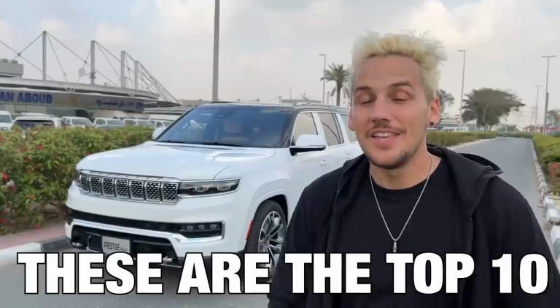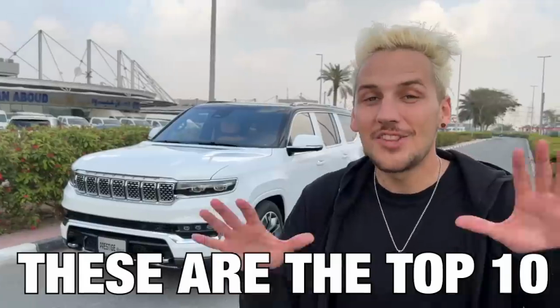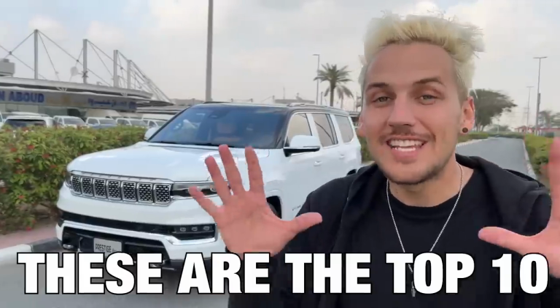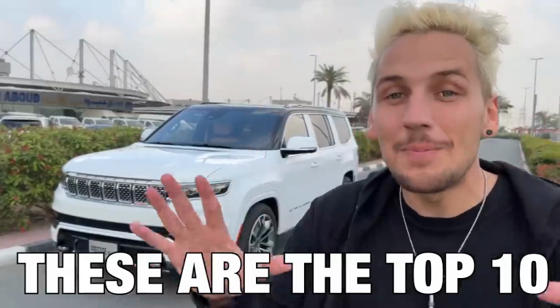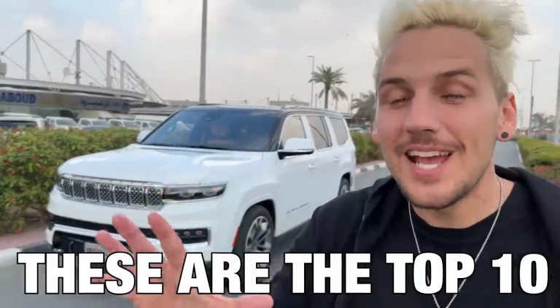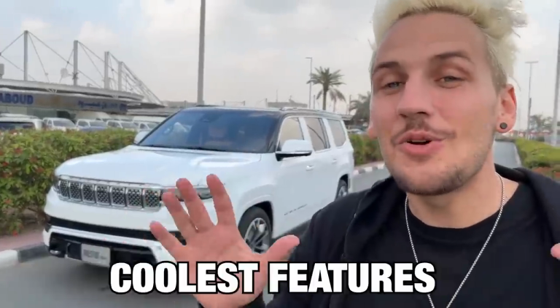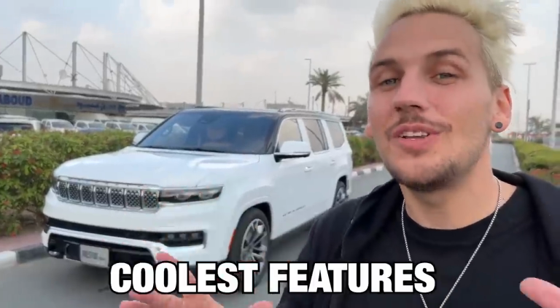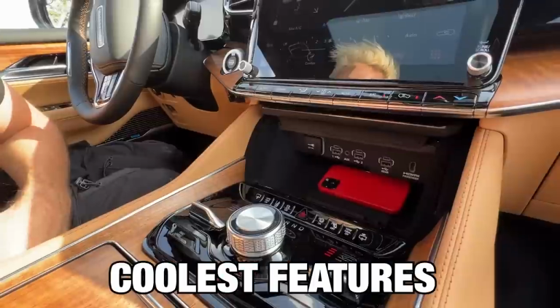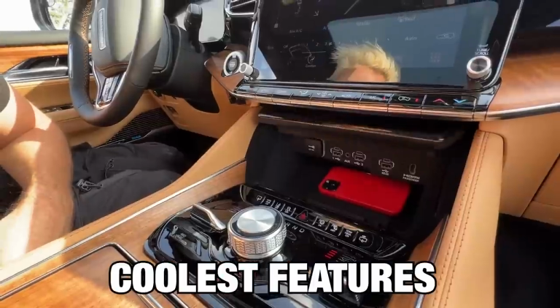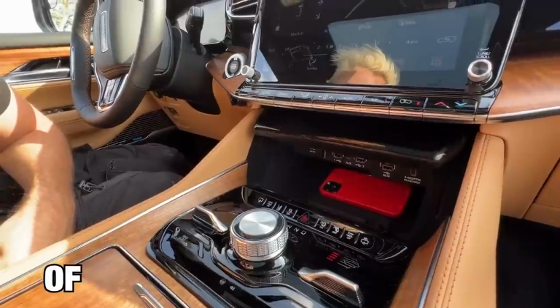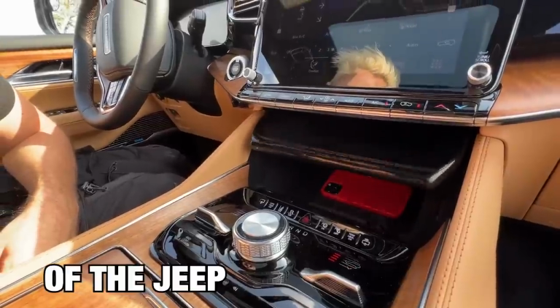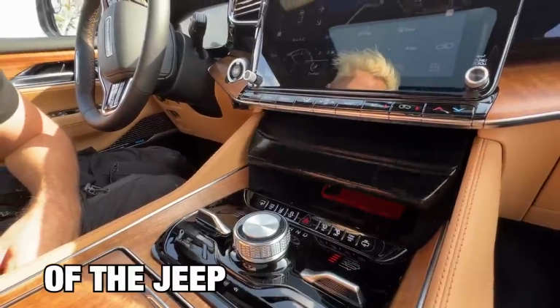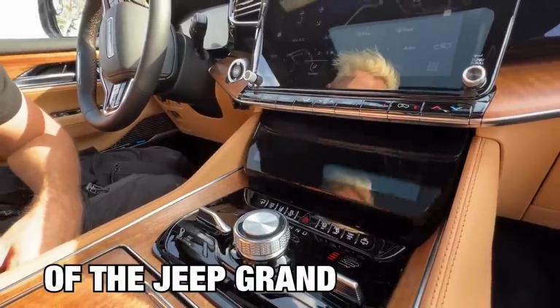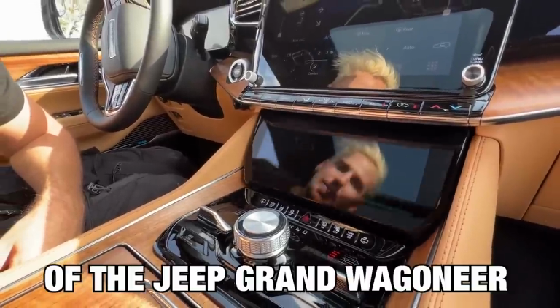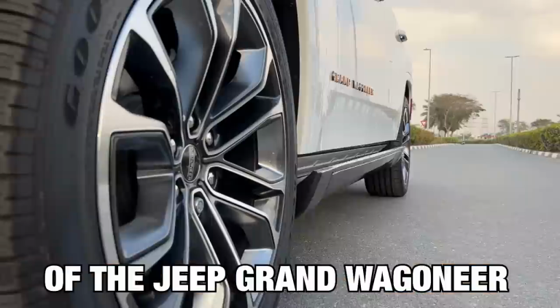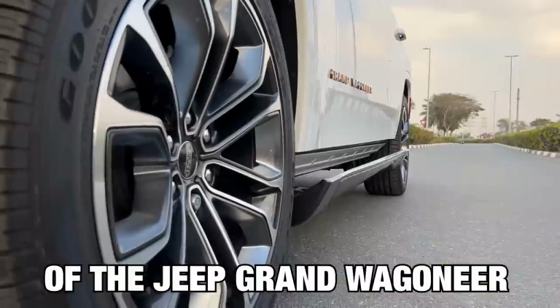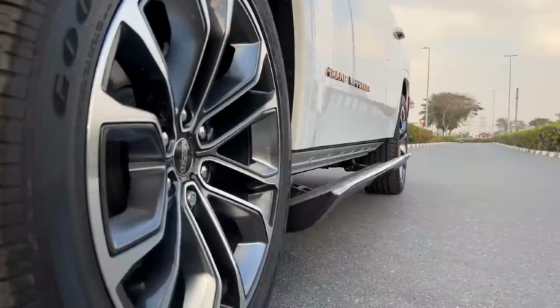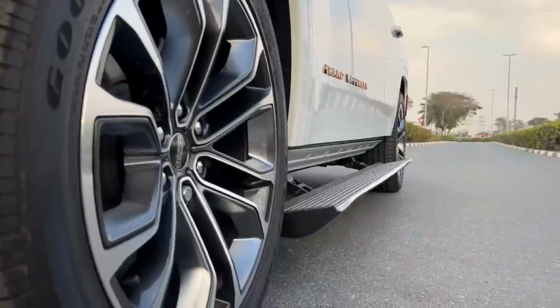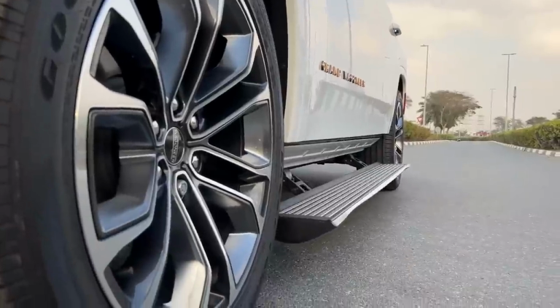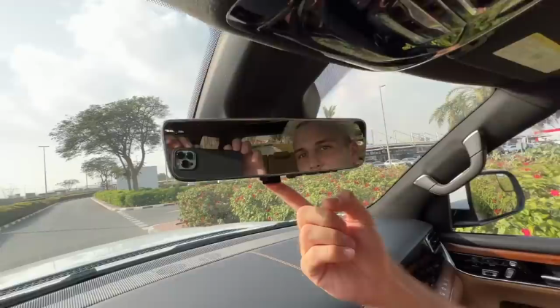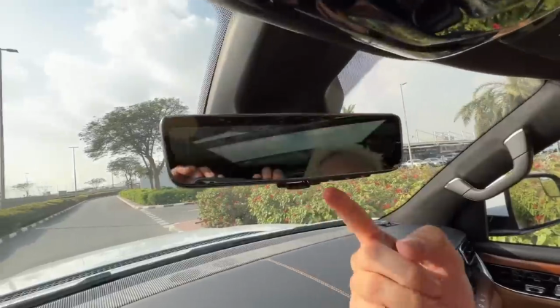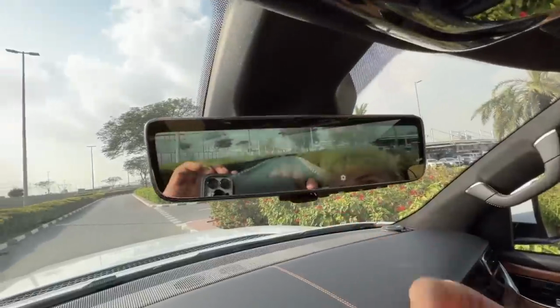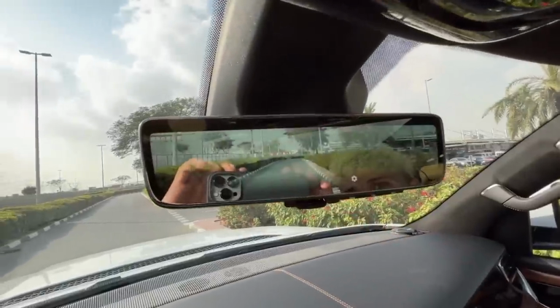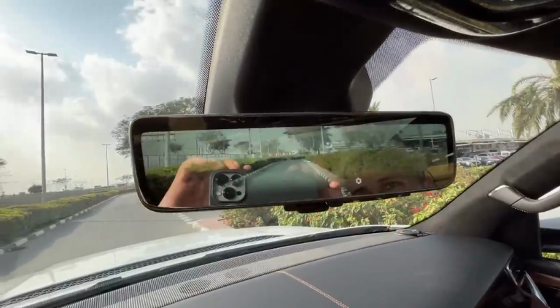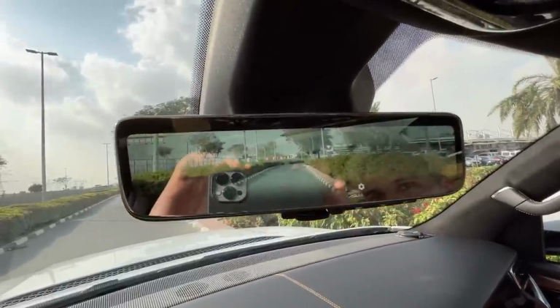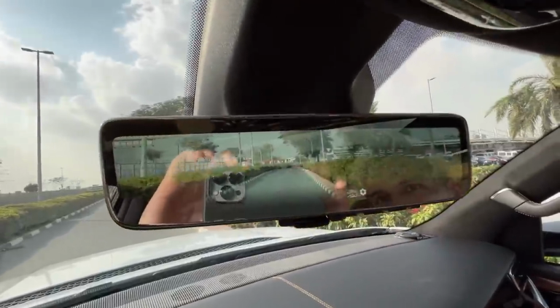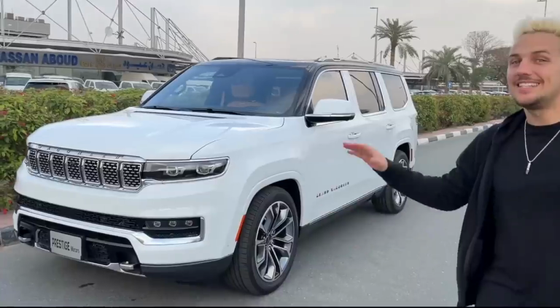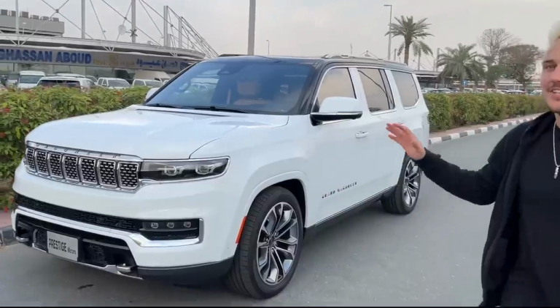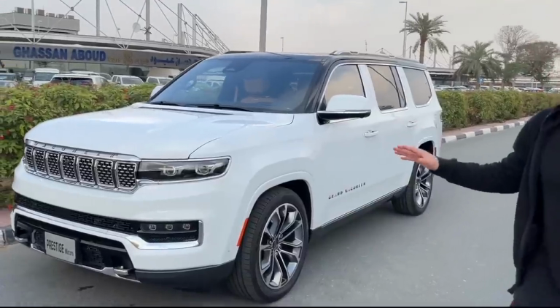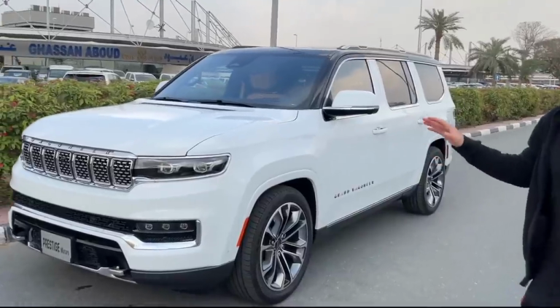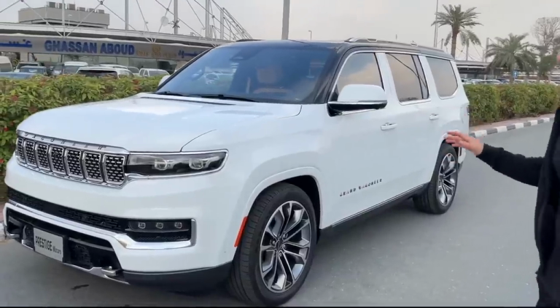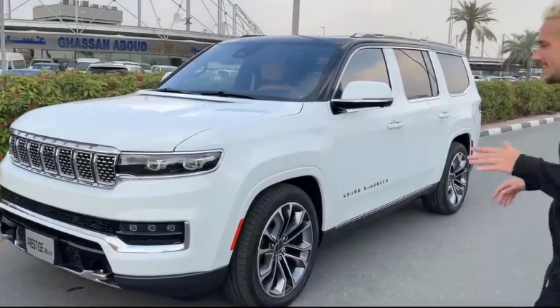These are the top 10 coolest features of the Jeep Grand Wagoneer, and most of them are inside because the interior is sick.